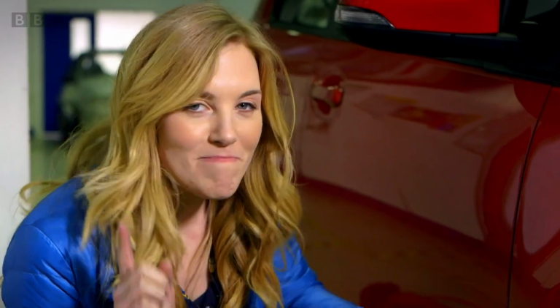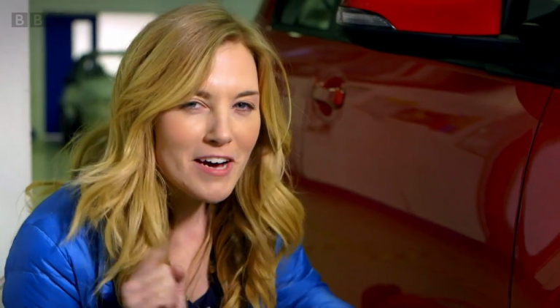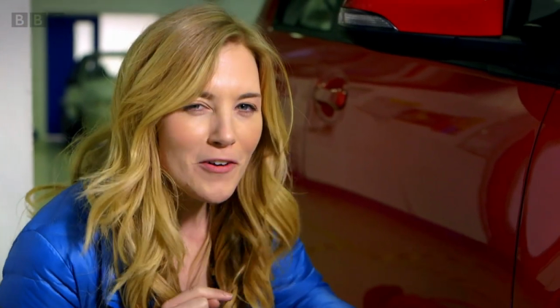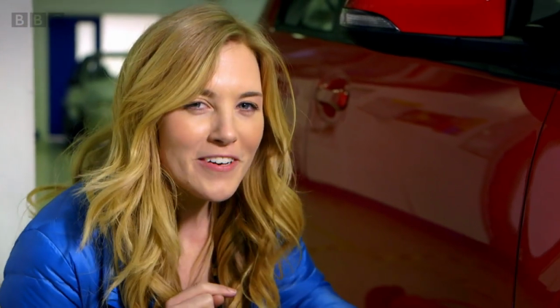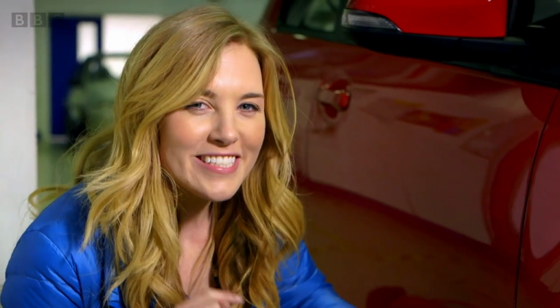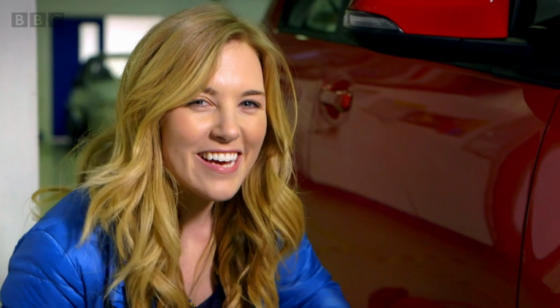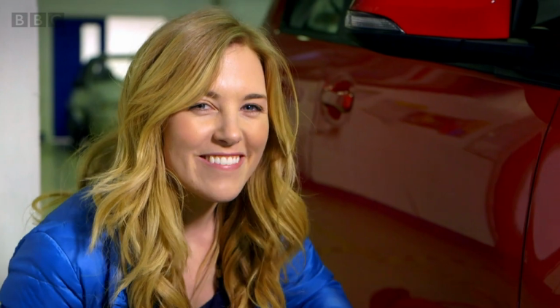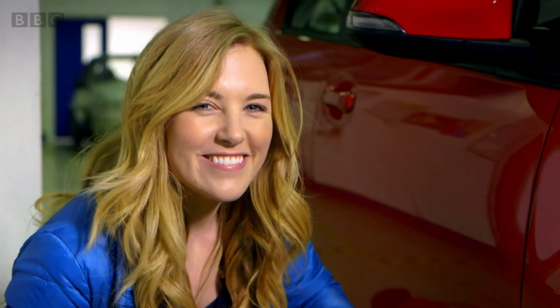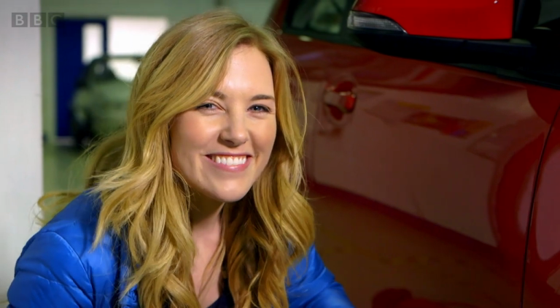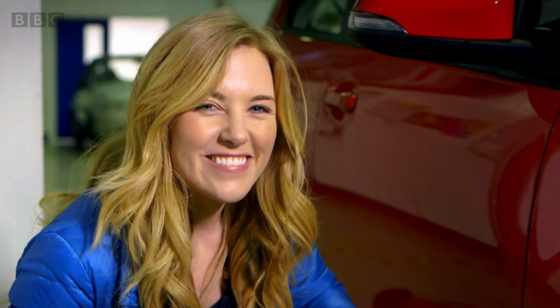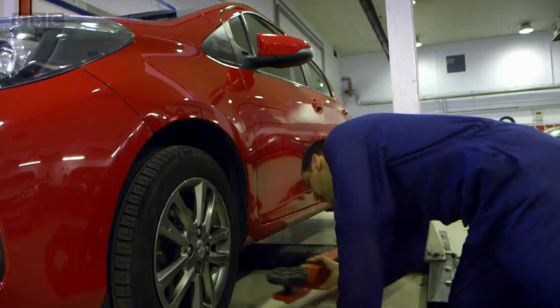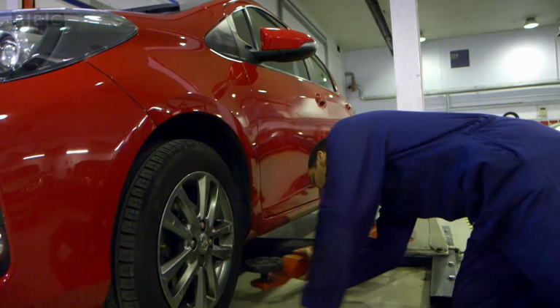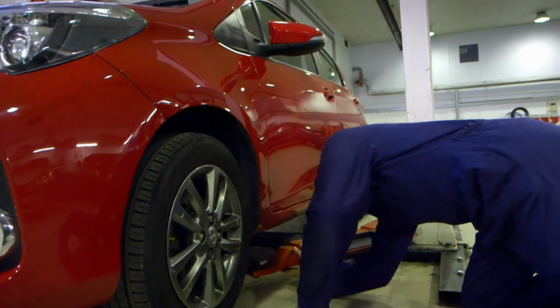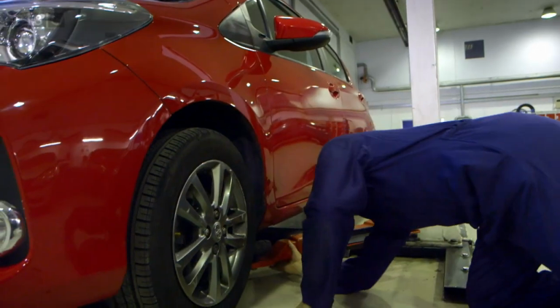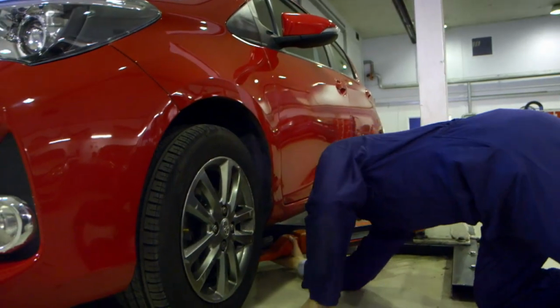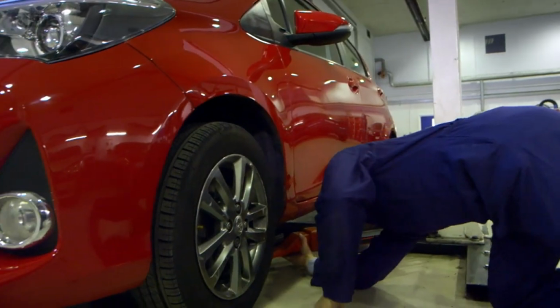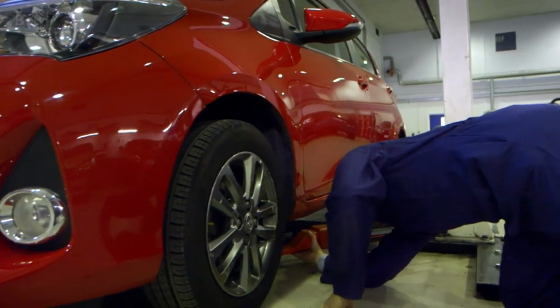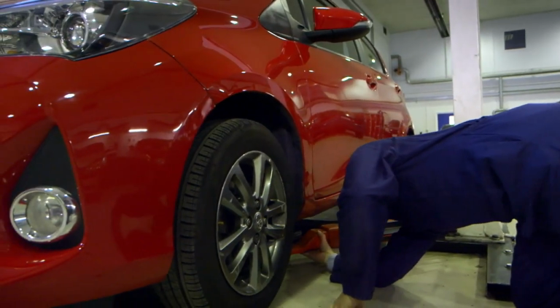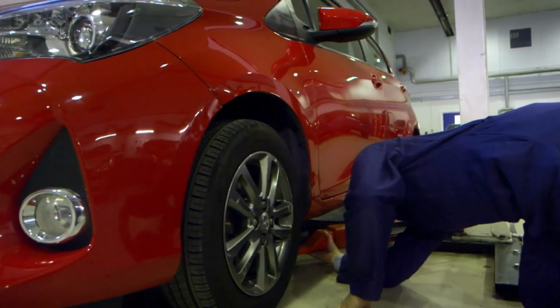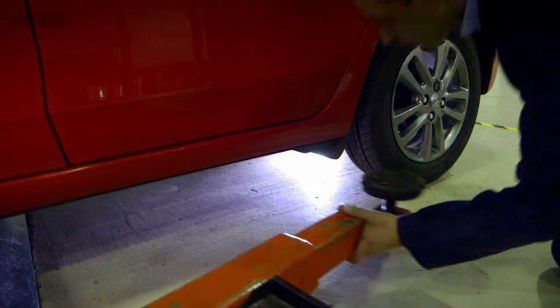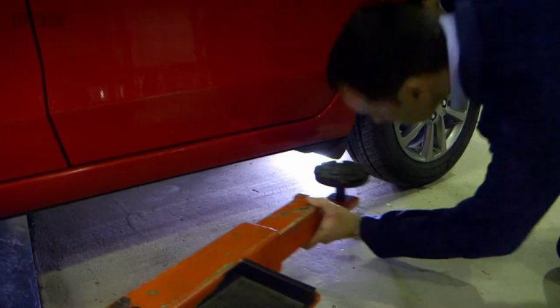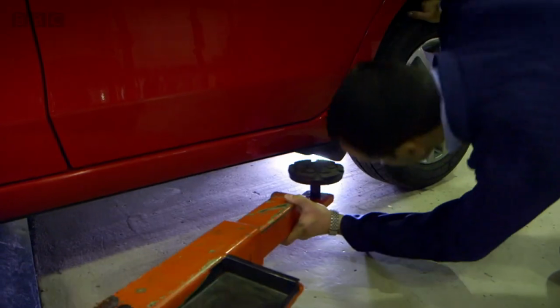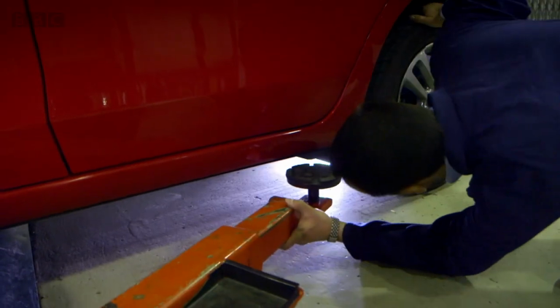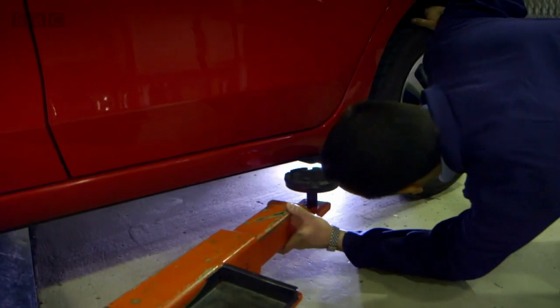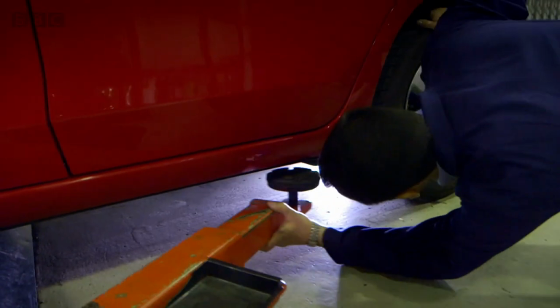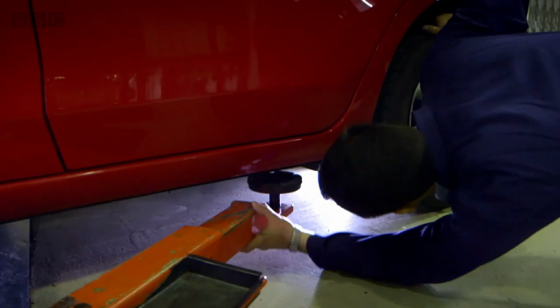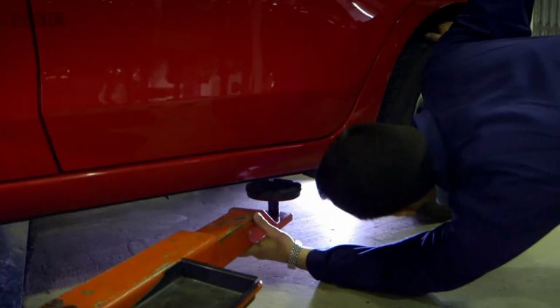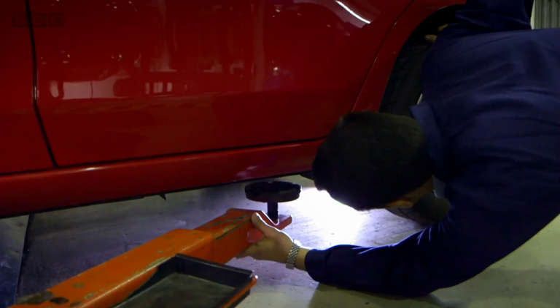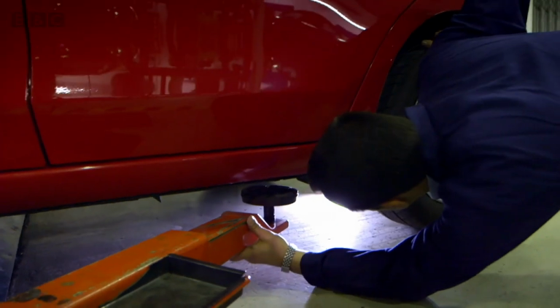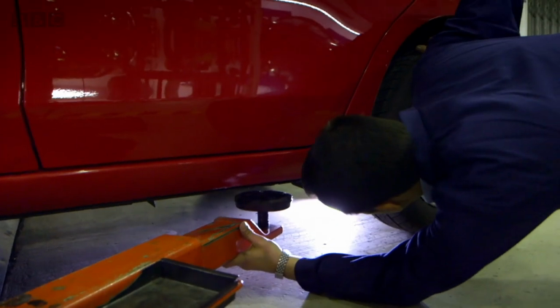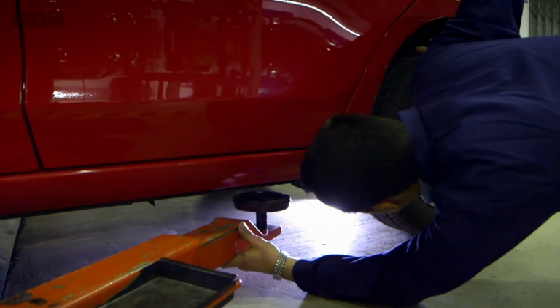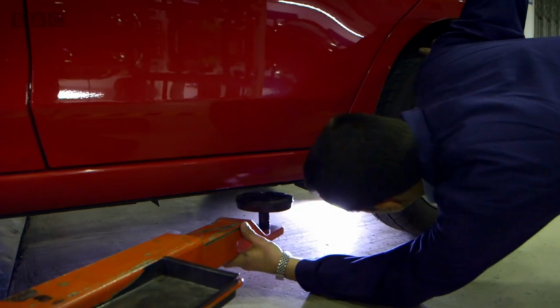I've got an idea. Paul is a mechanic and he's going to help show us the car's brakes.